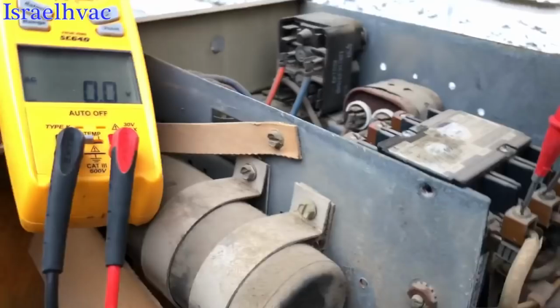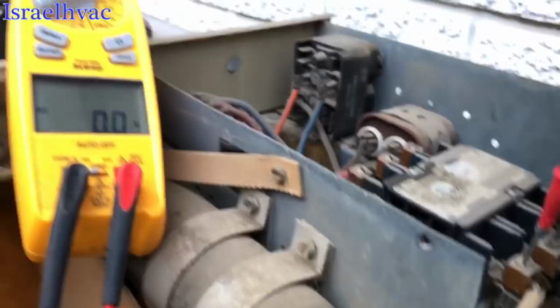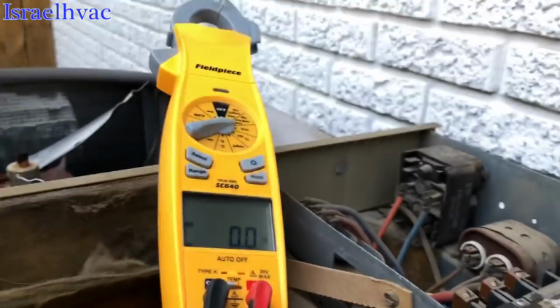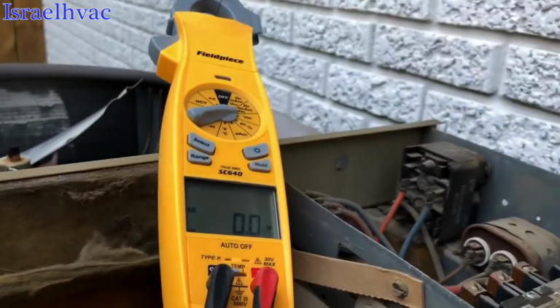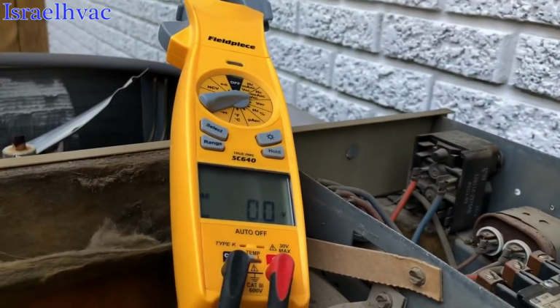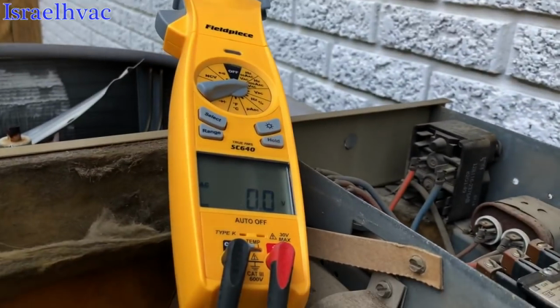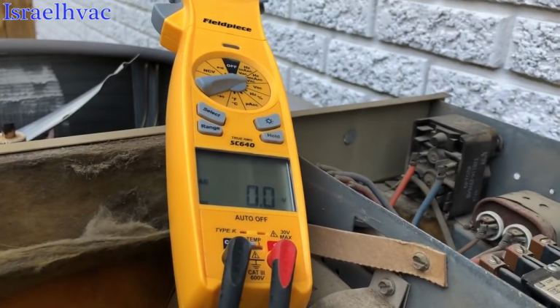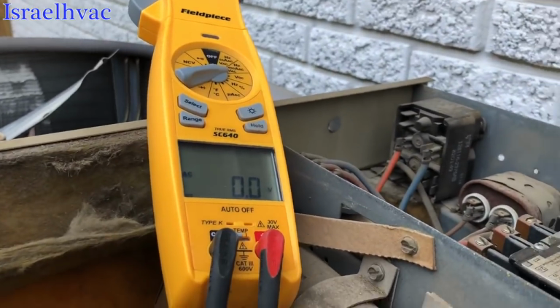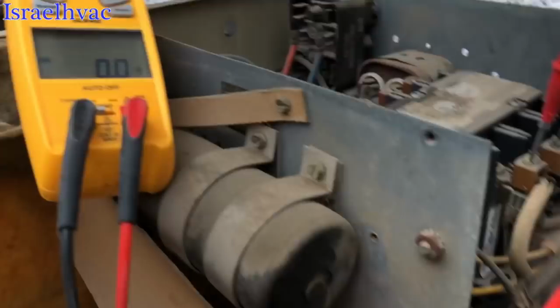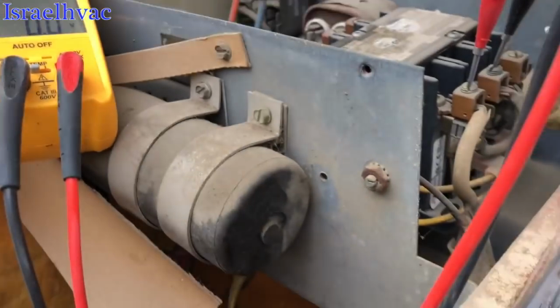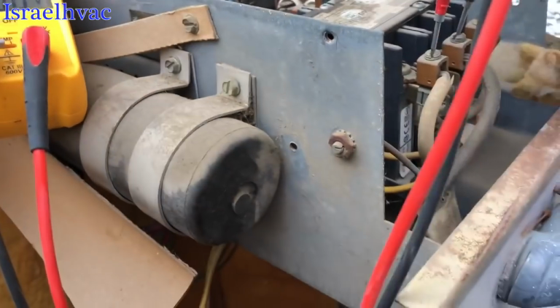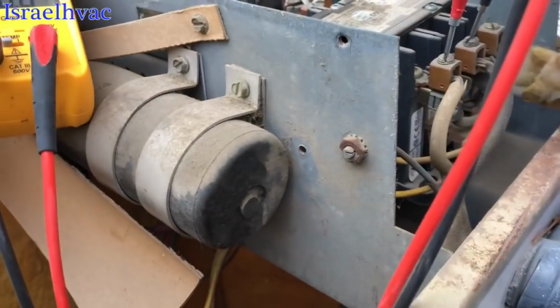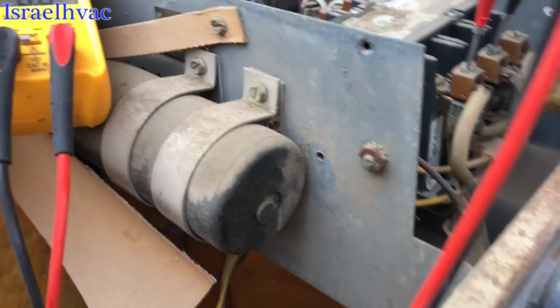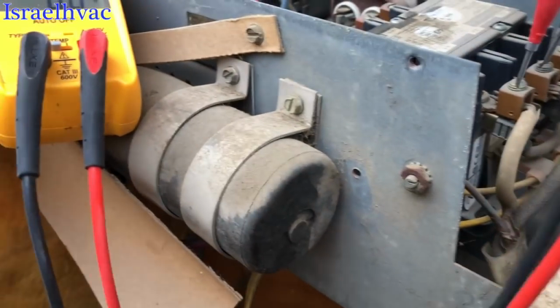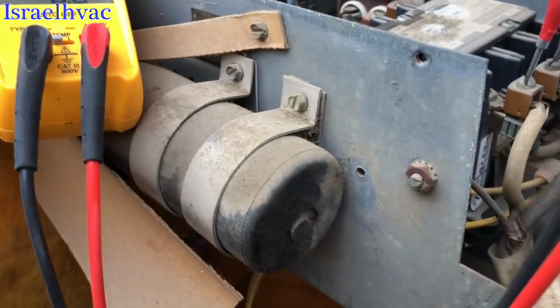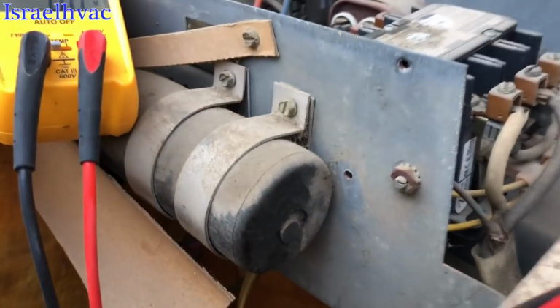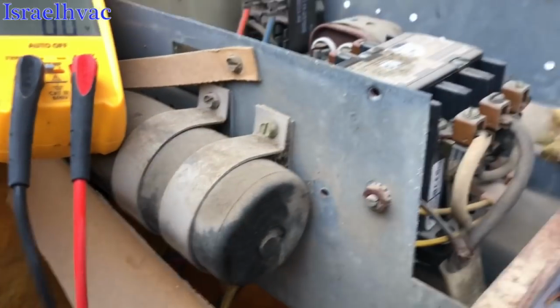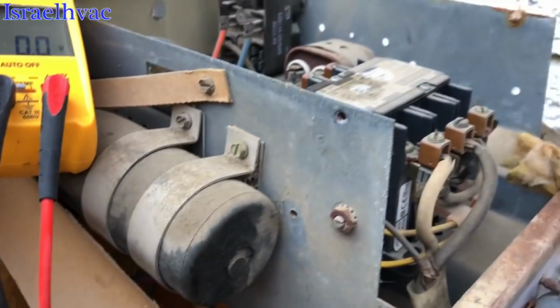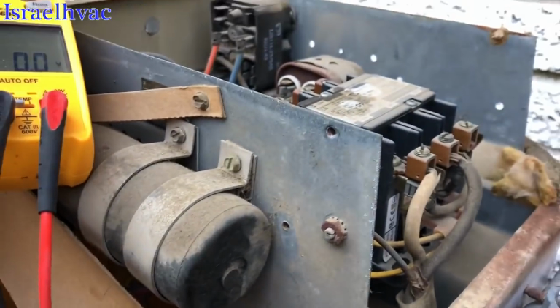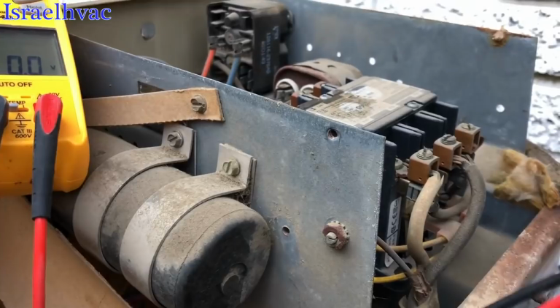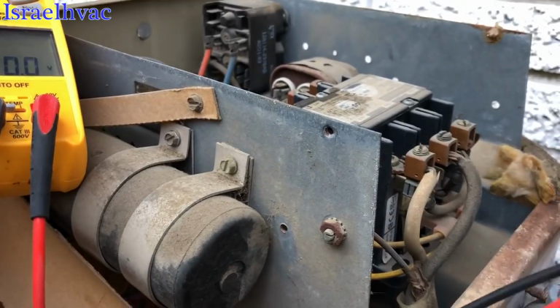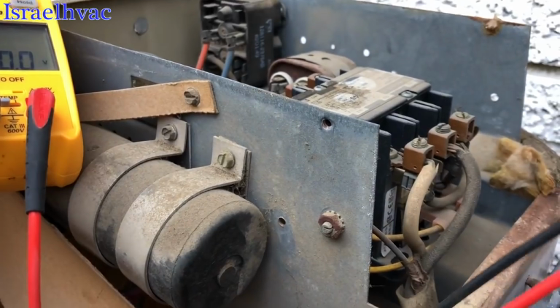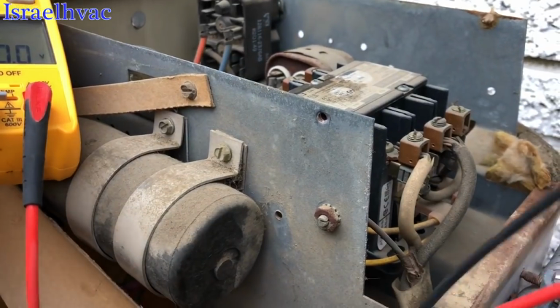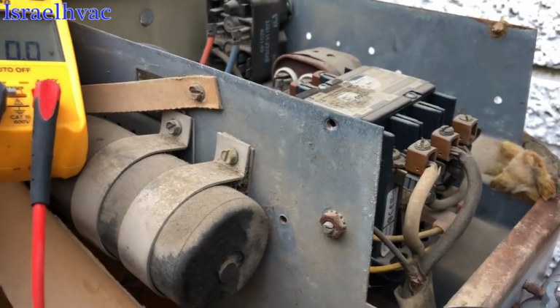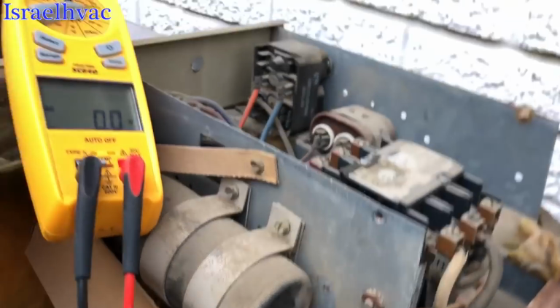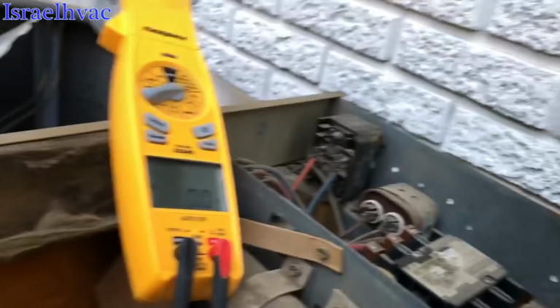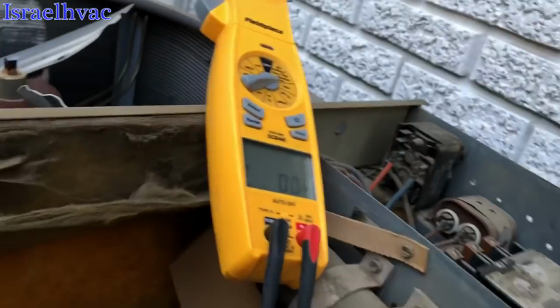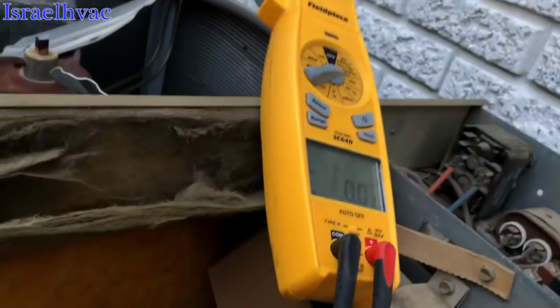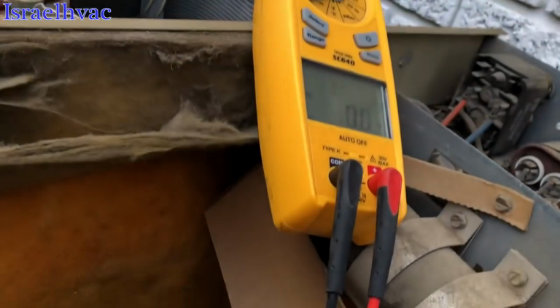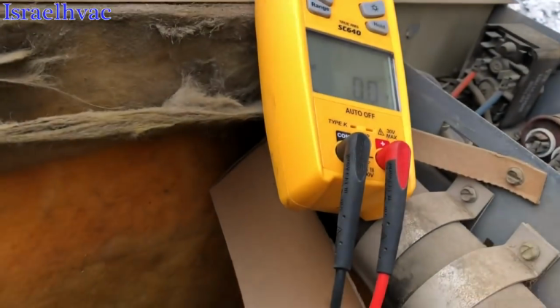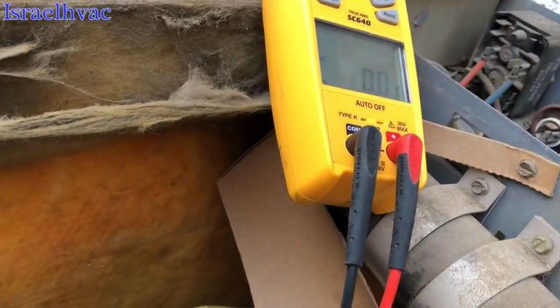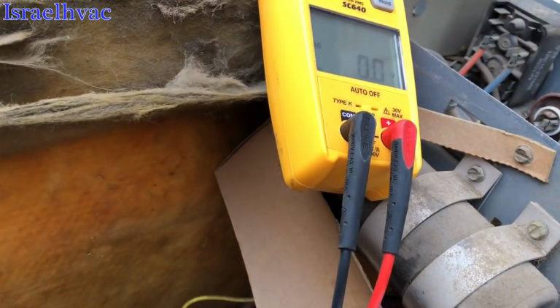Oh no, we don't have power. Let's see if we got some burnt fuses here.